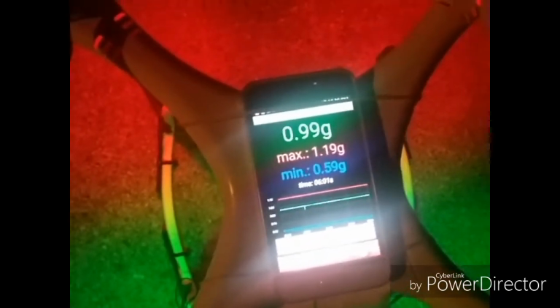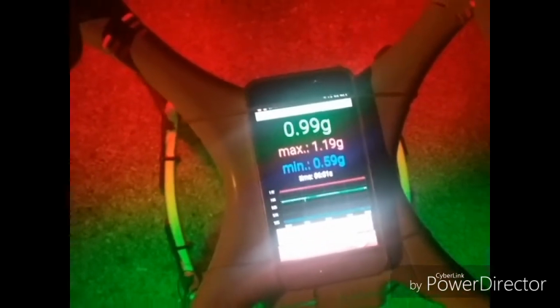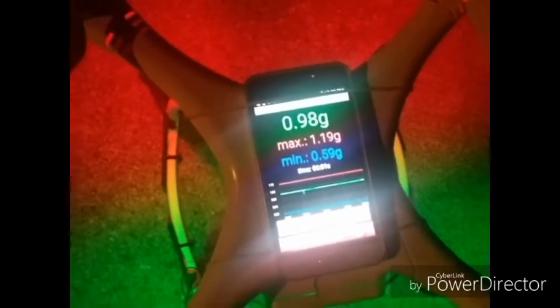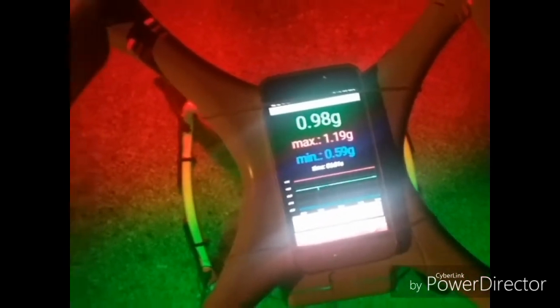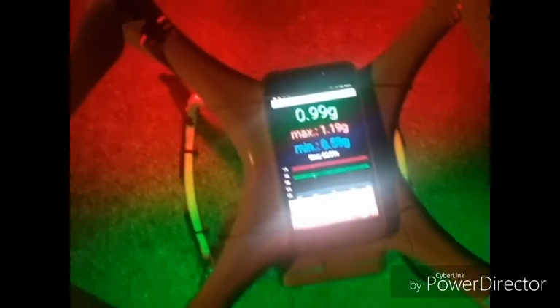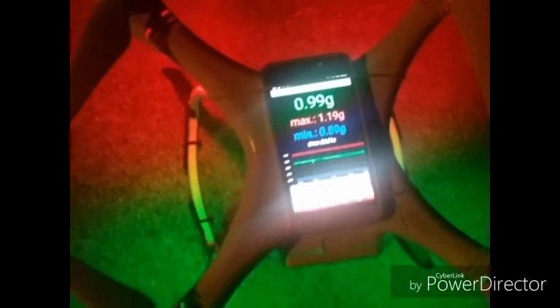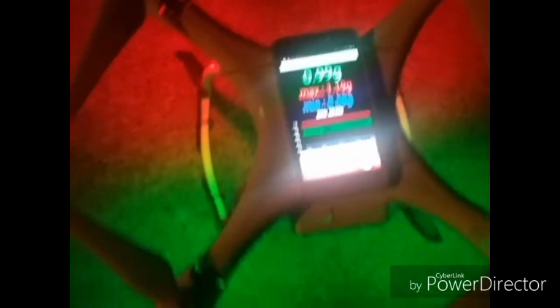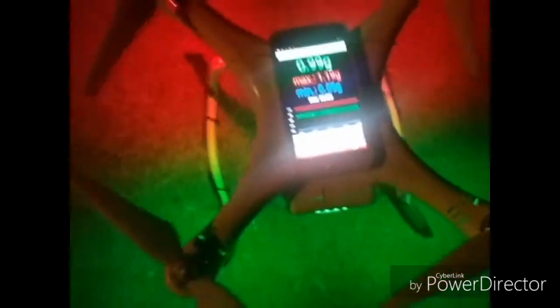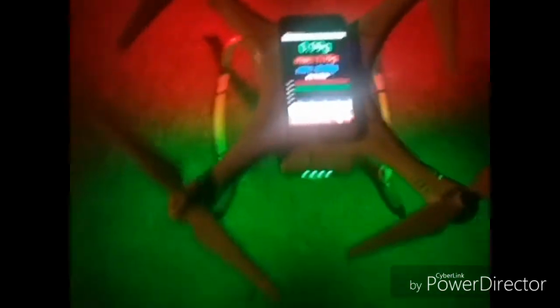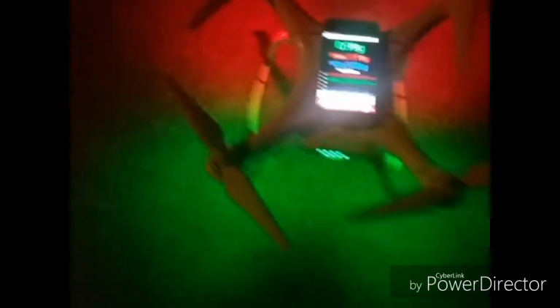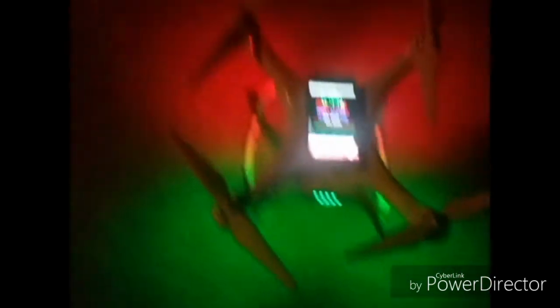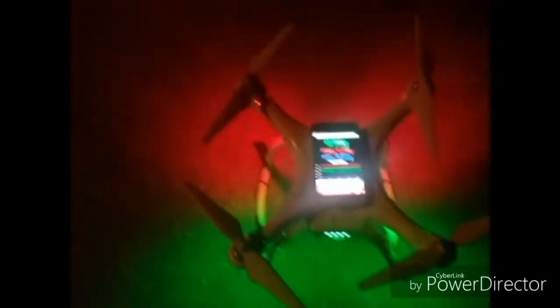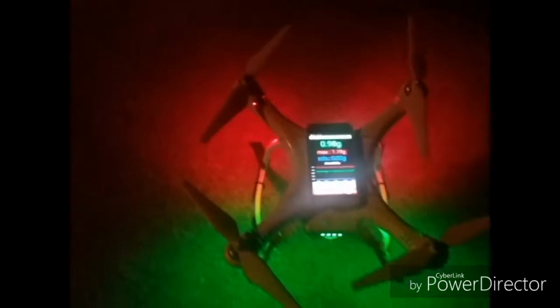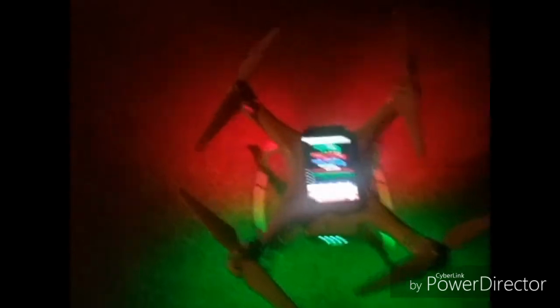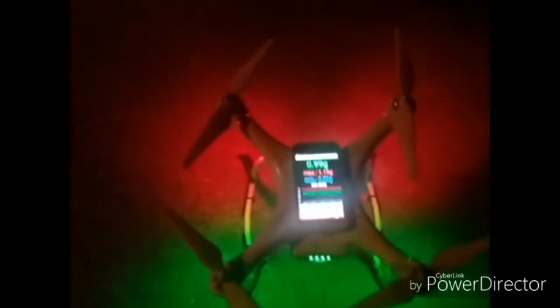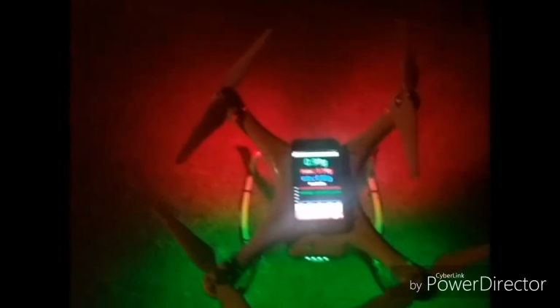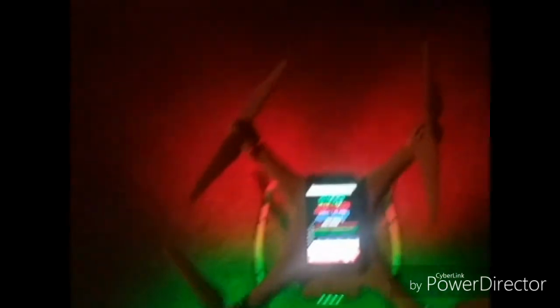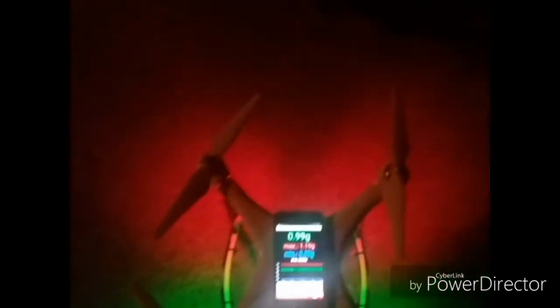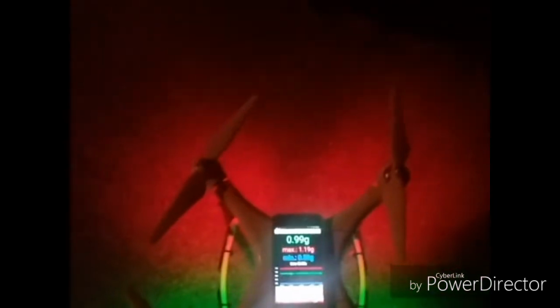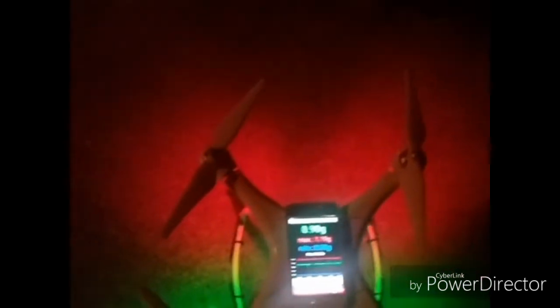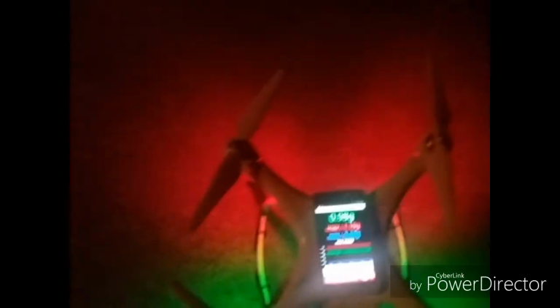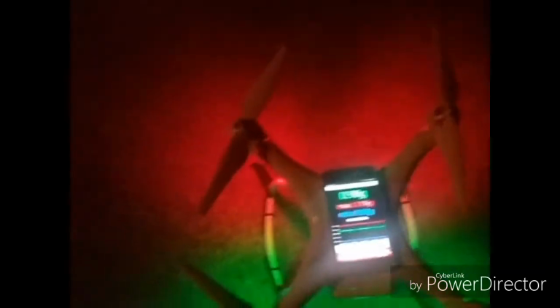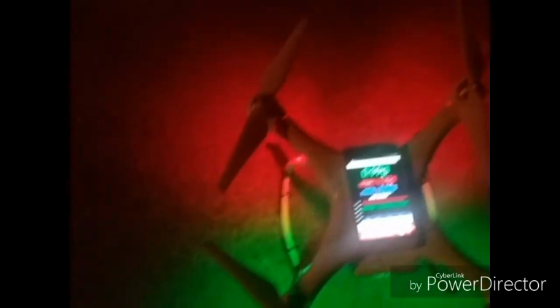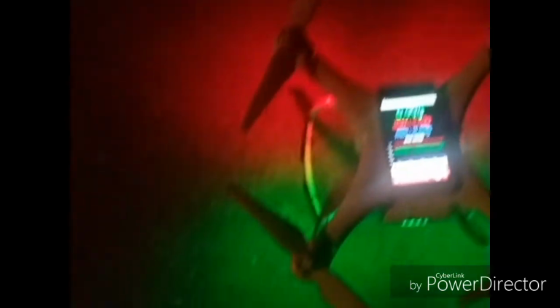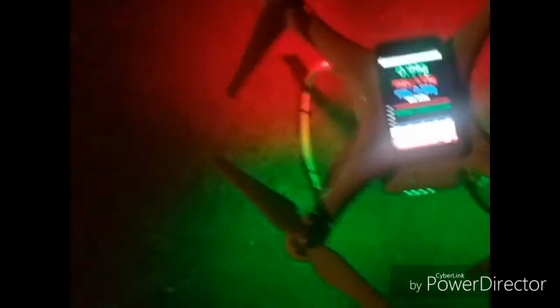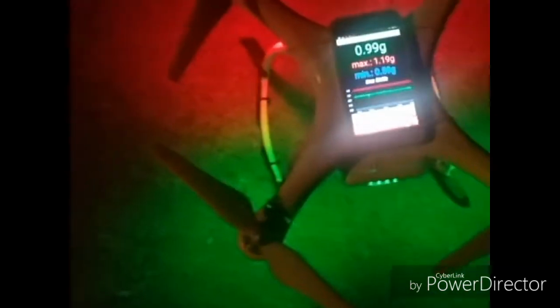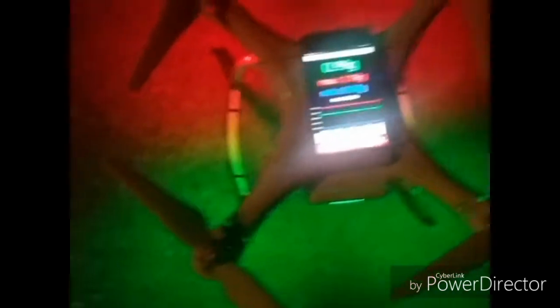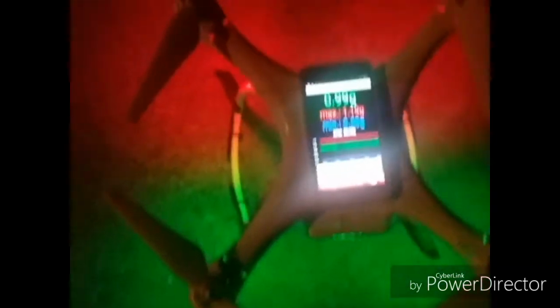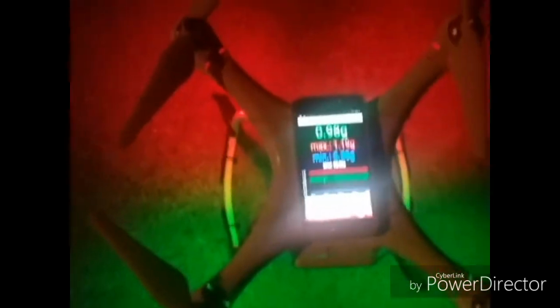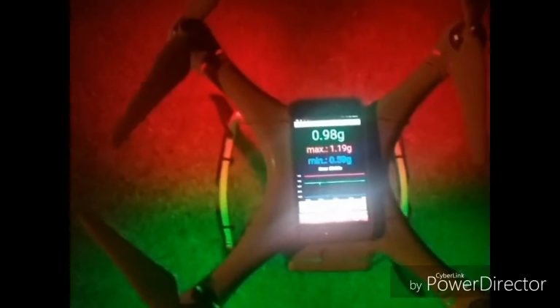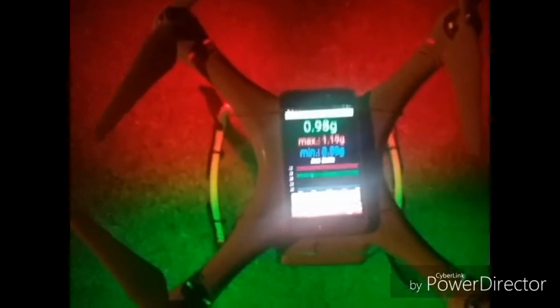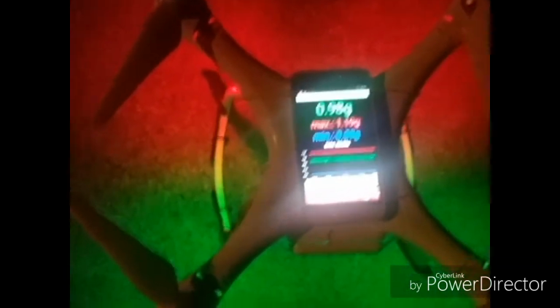With the originals, I've got a max of 1.19 Gs. I'm going to charge the battery back up, put the Master Air Screws on there, and try it with them.